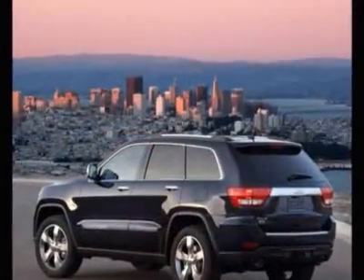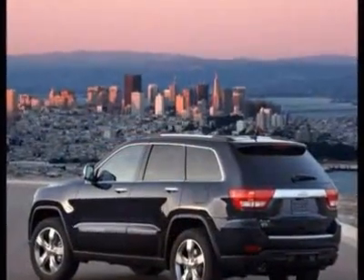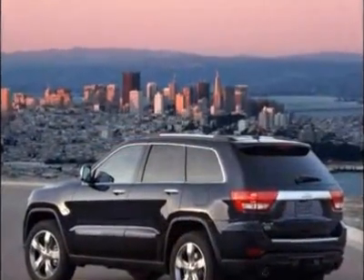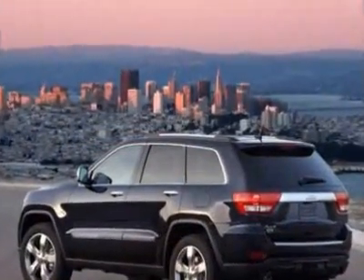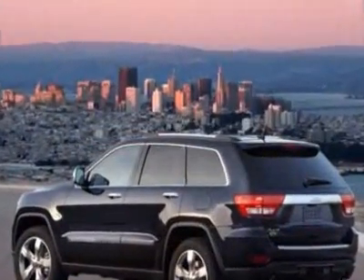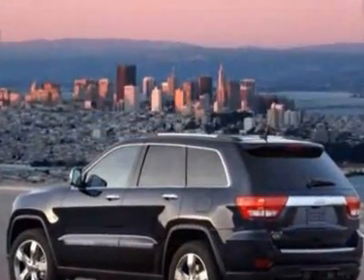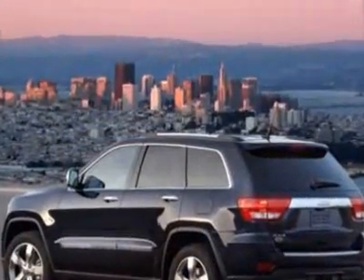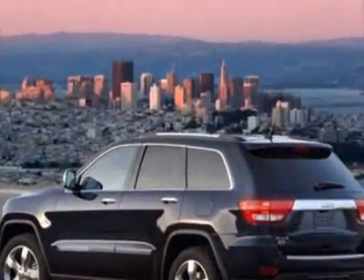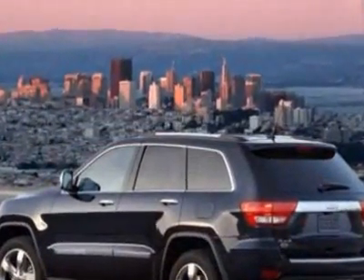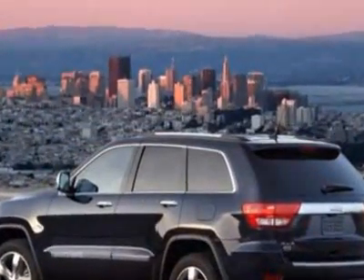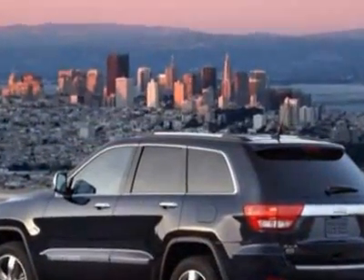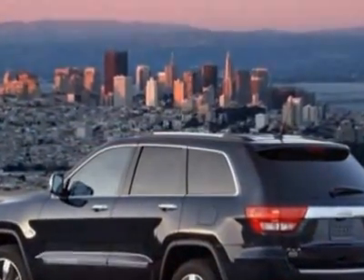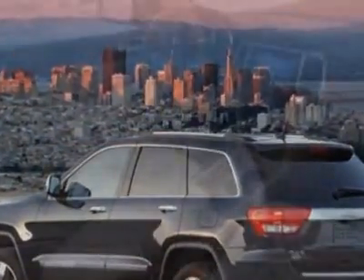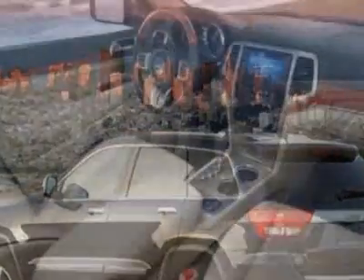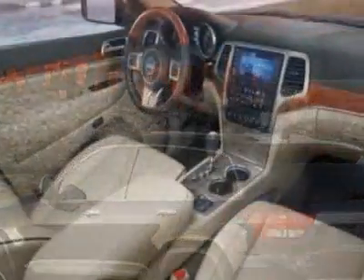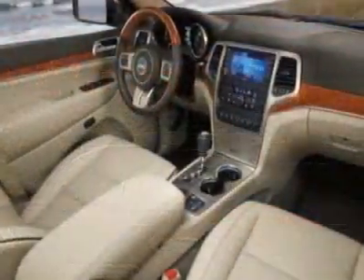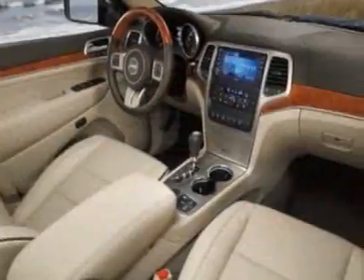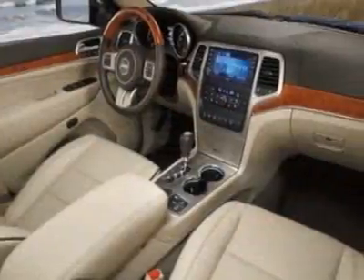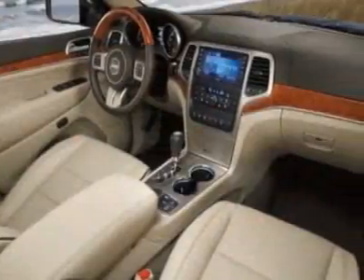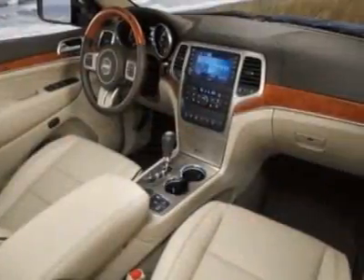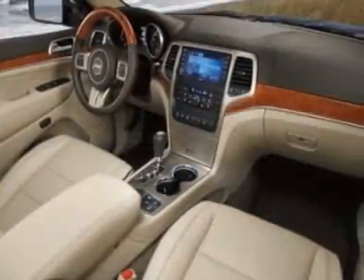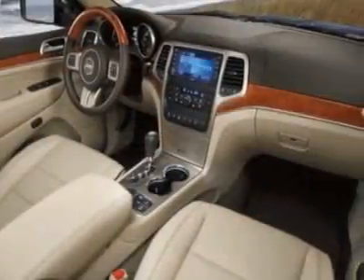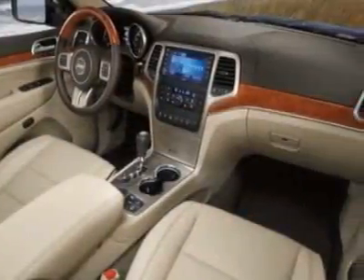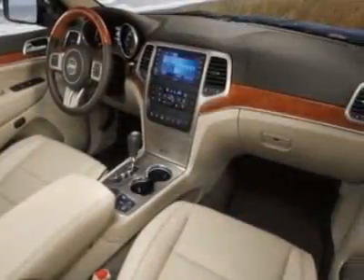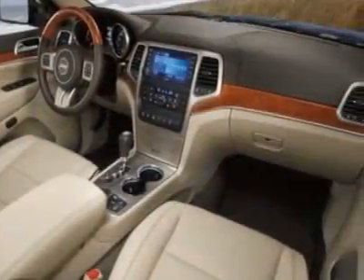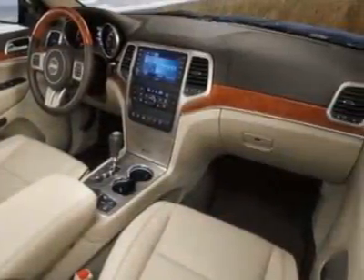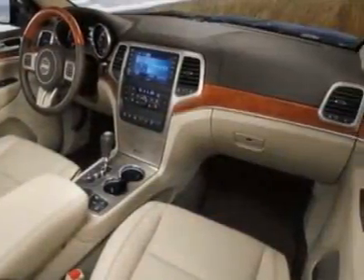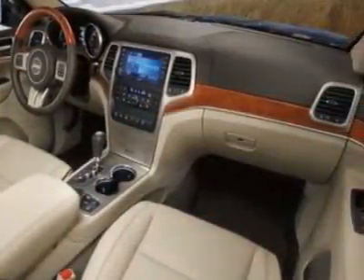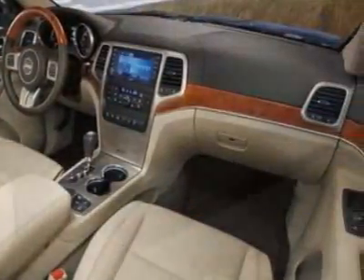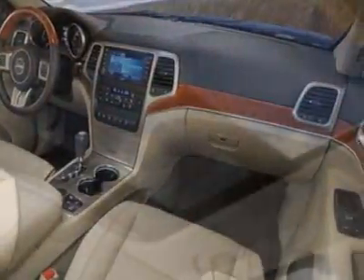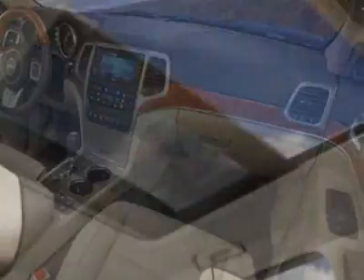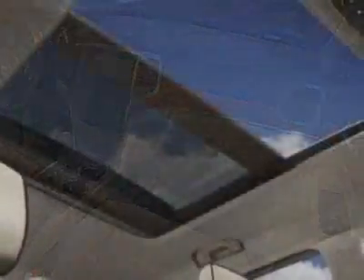Call 800-753-6343 or email our friendly sales staff today to schedule a test drive.